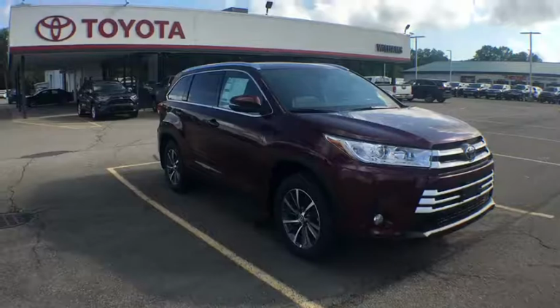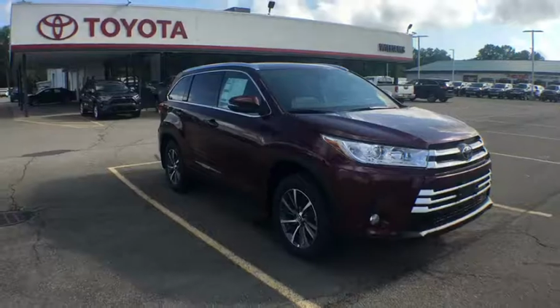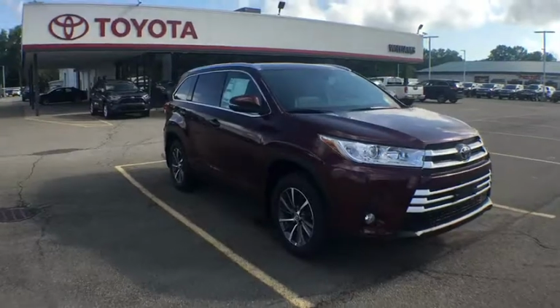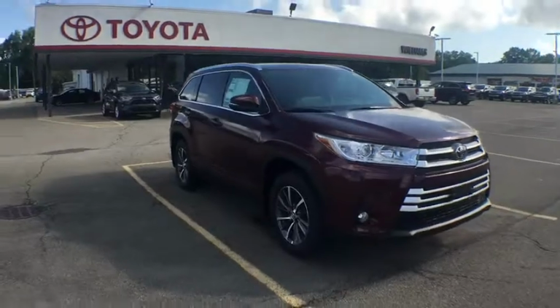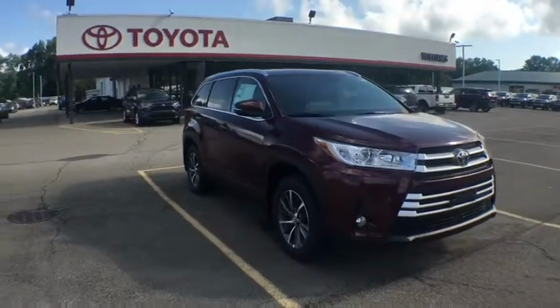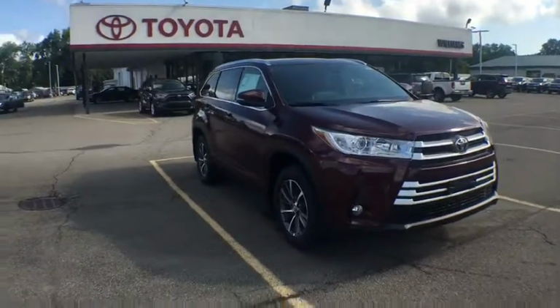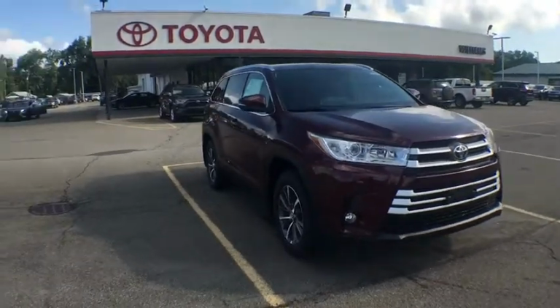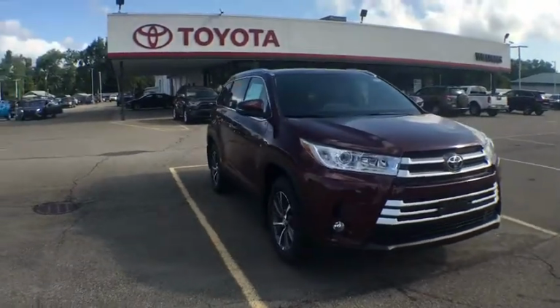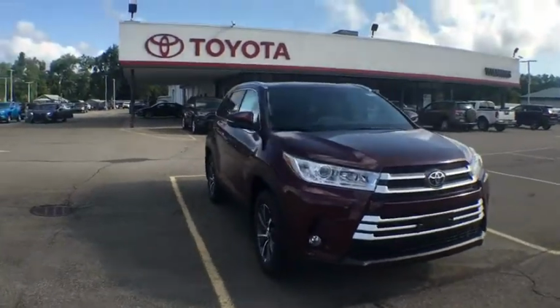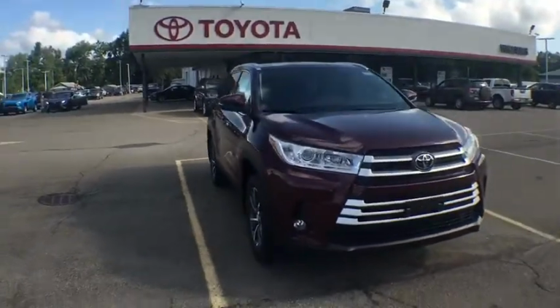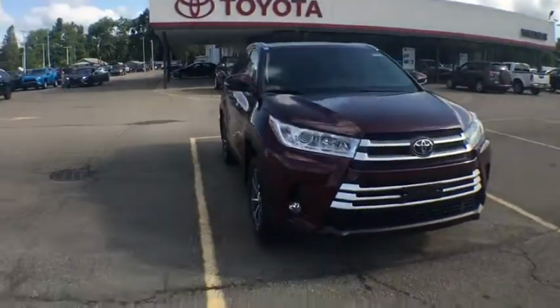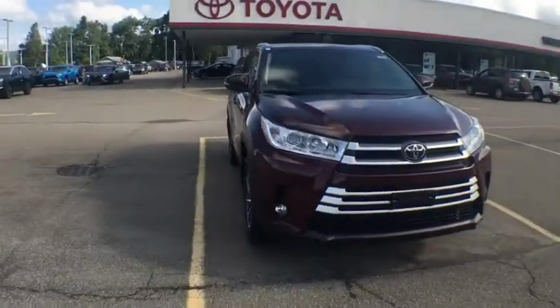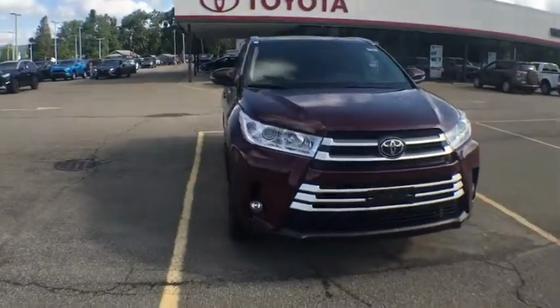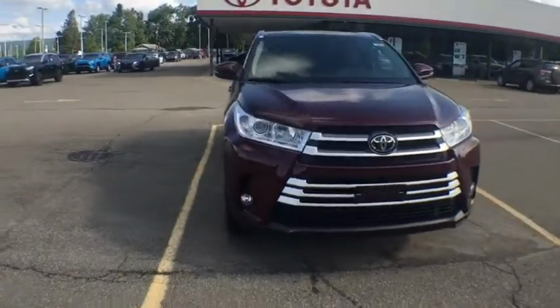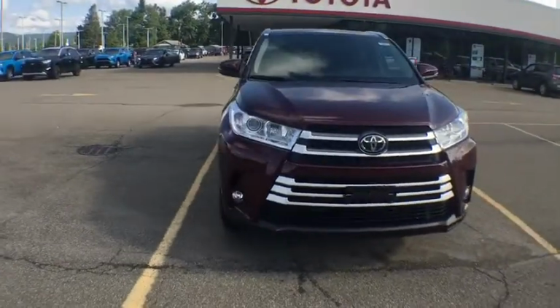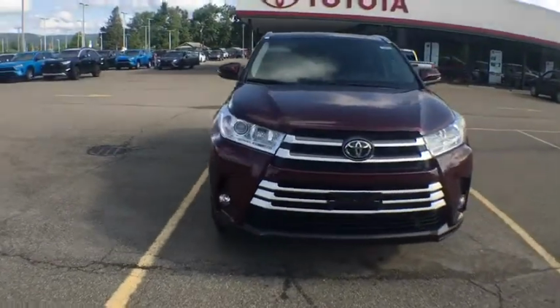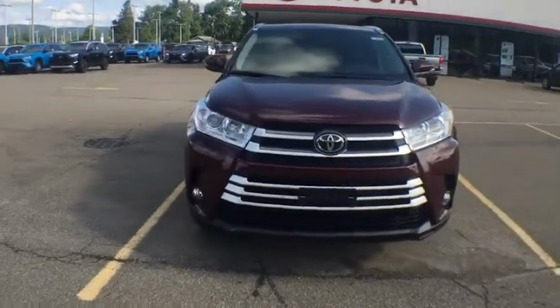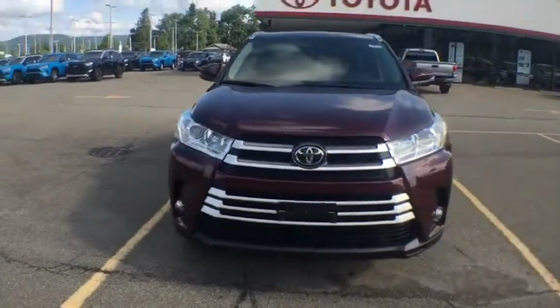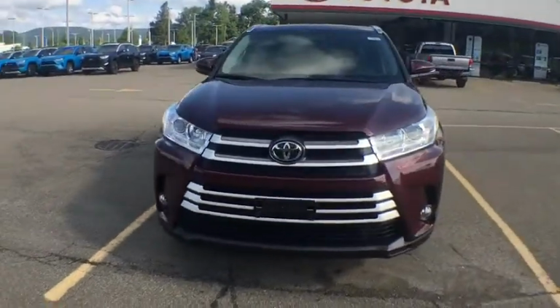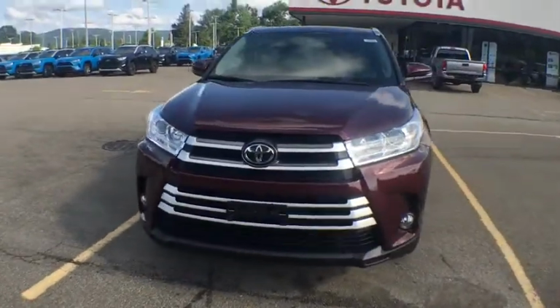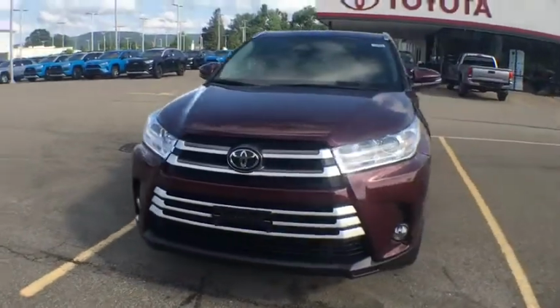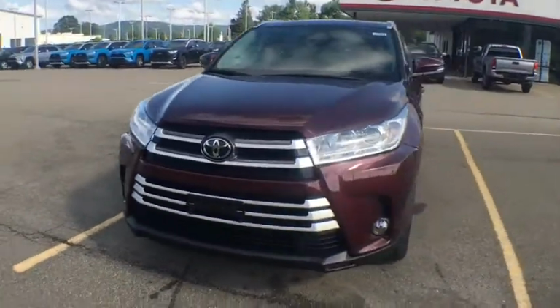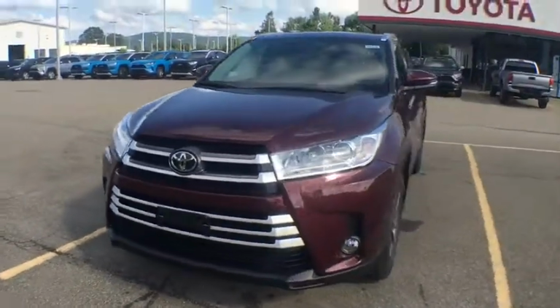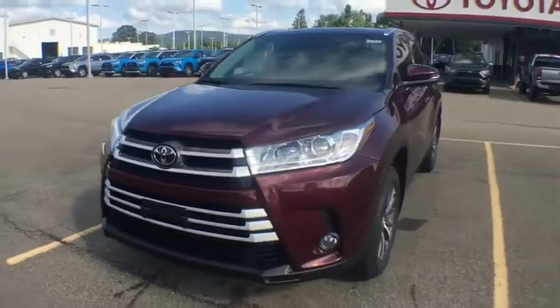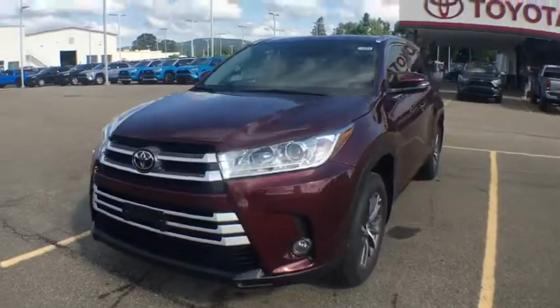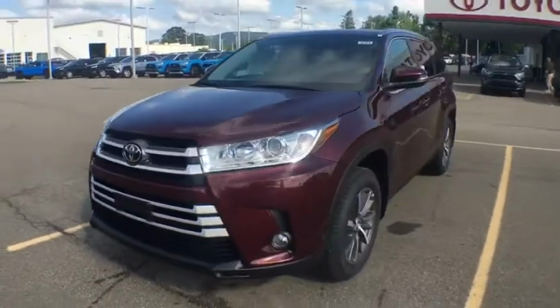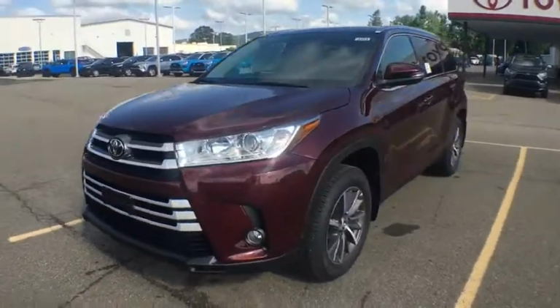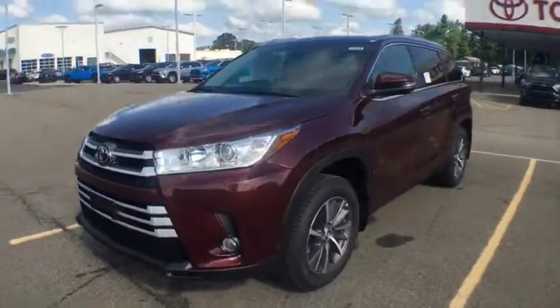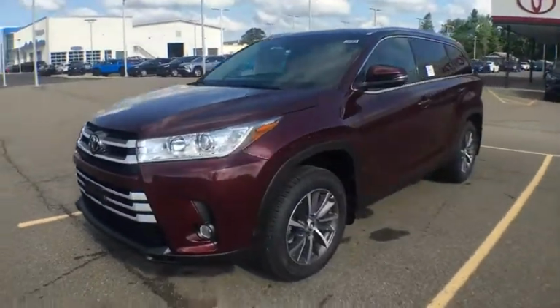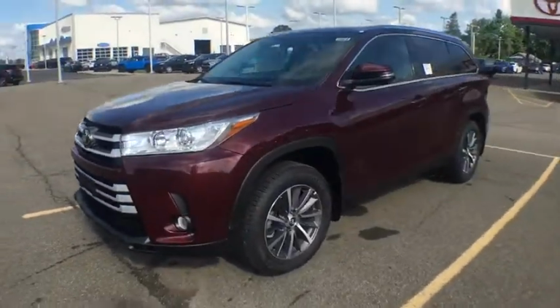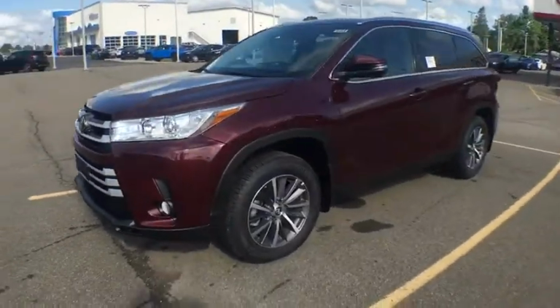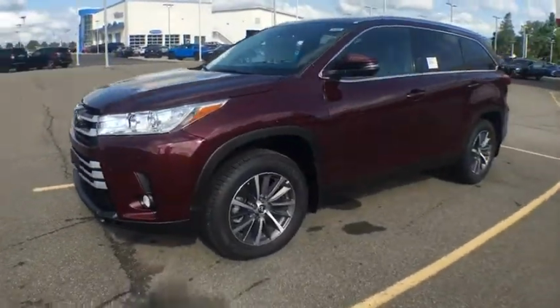Looking for the right vehicle? Check out the 2019 Toyota Highlander. The Highlander is the SUV that's thought of everything.